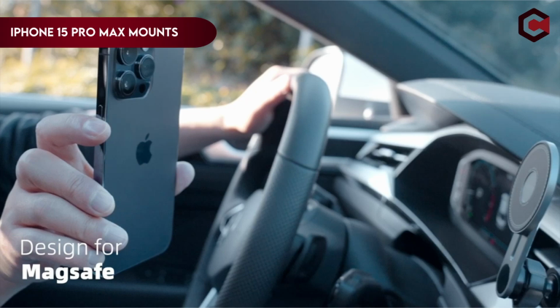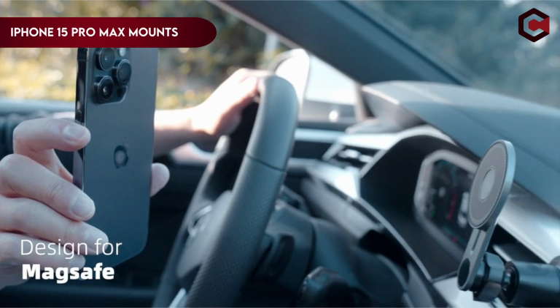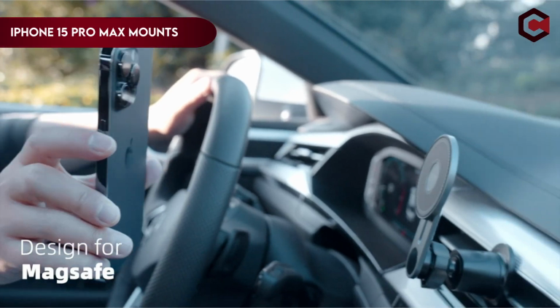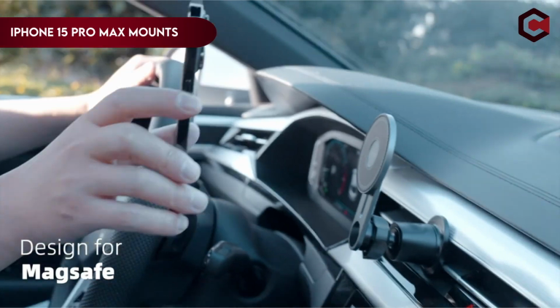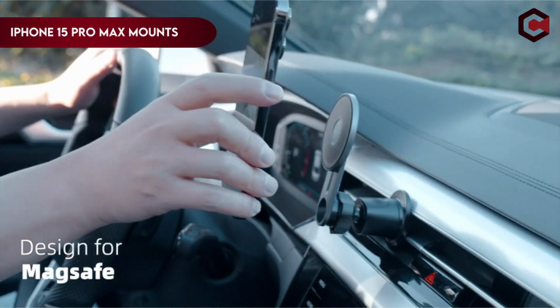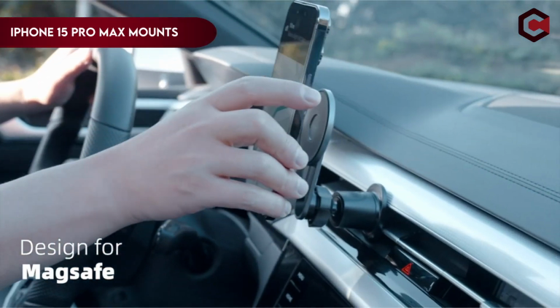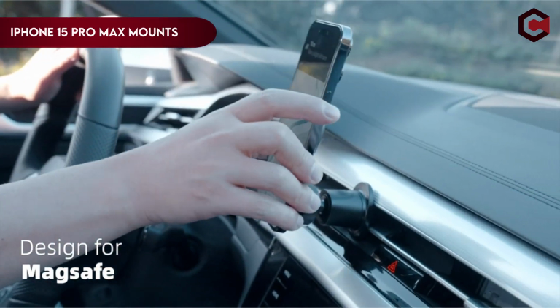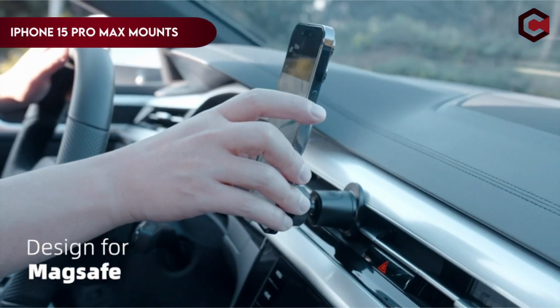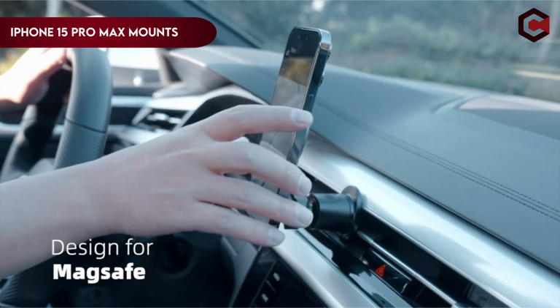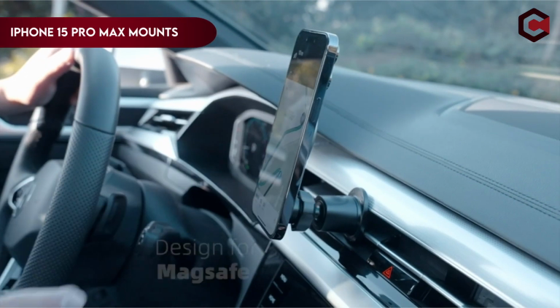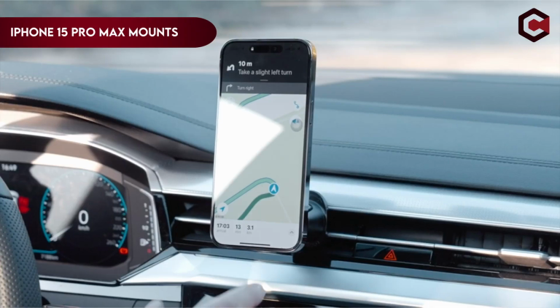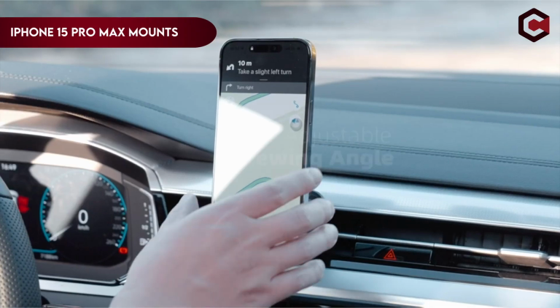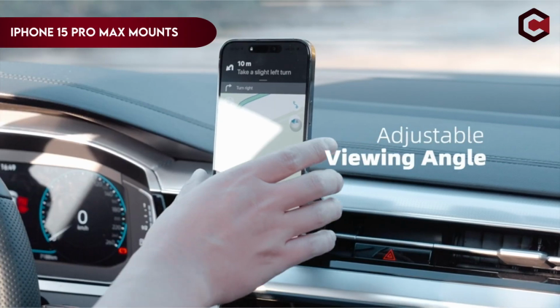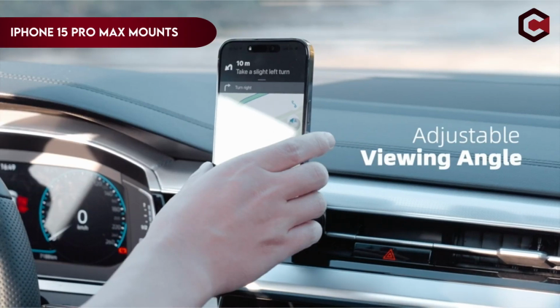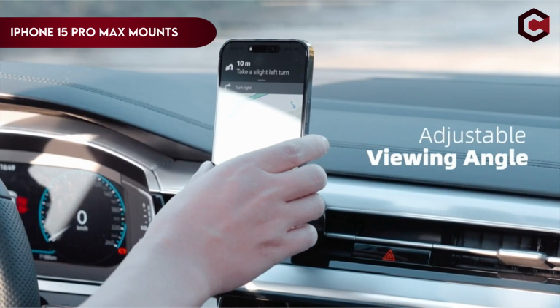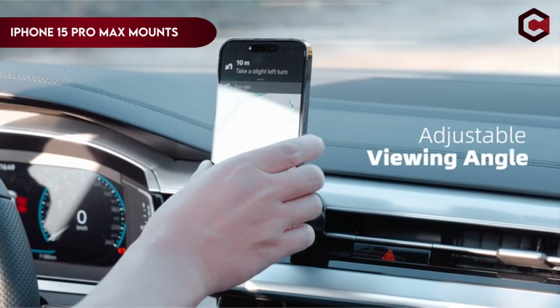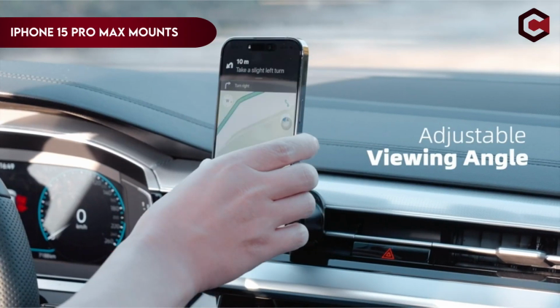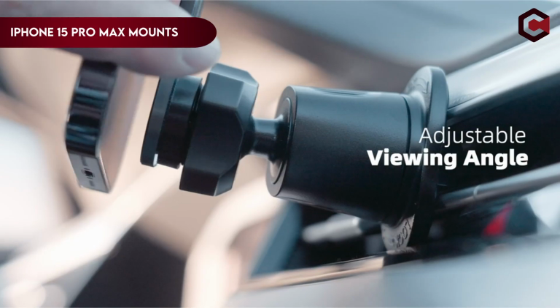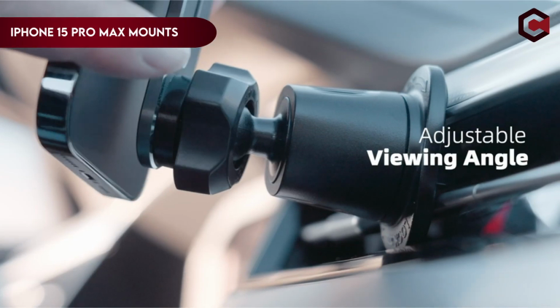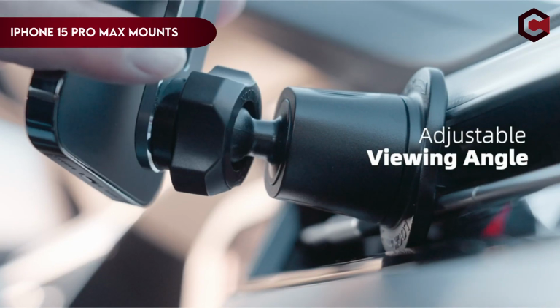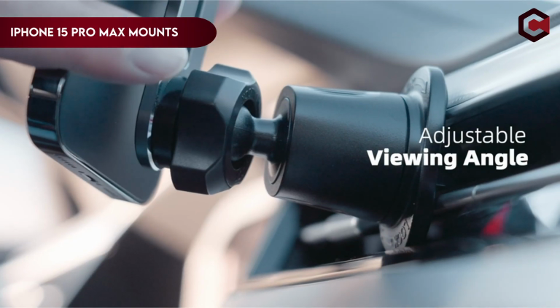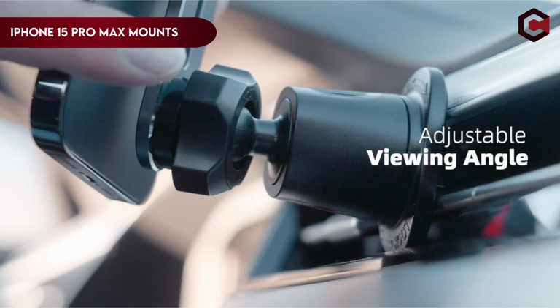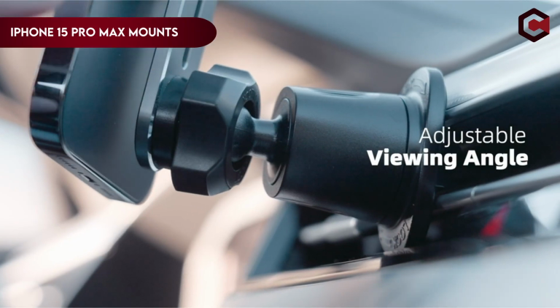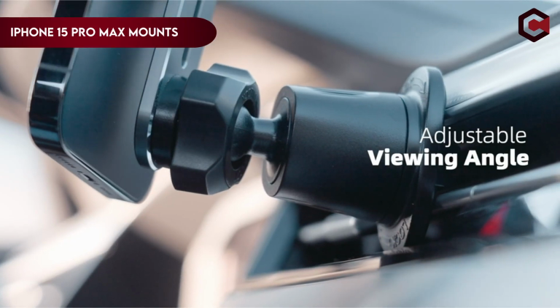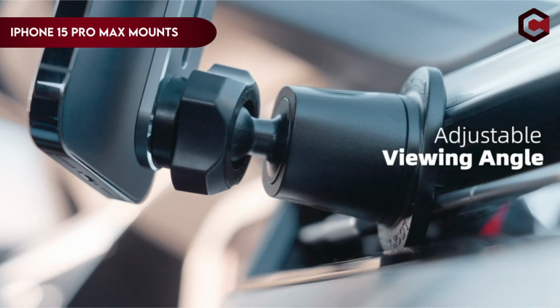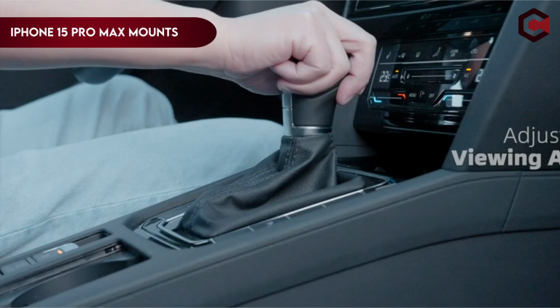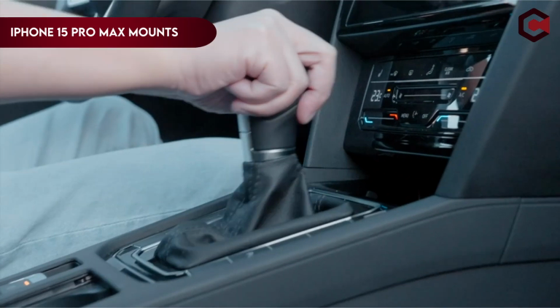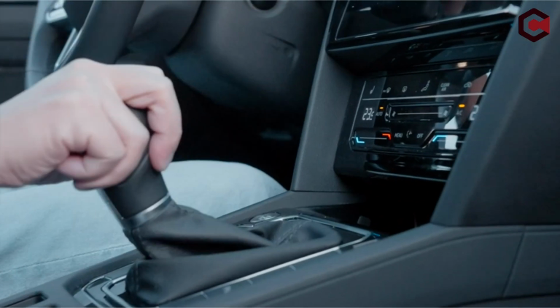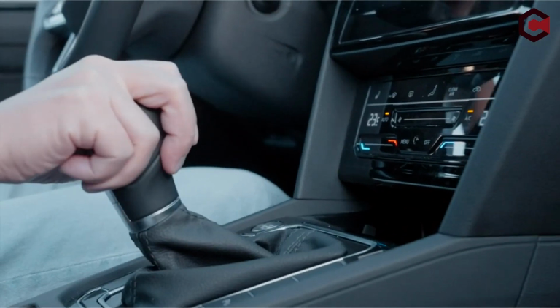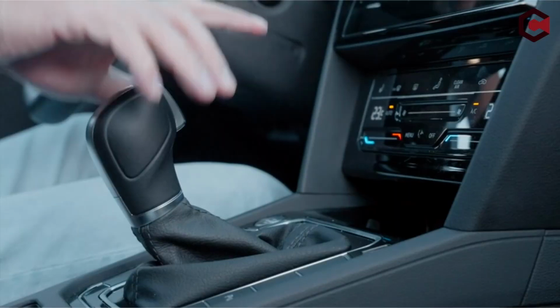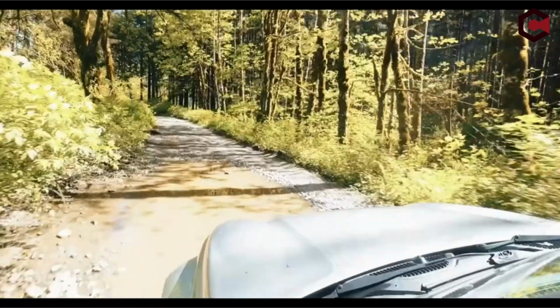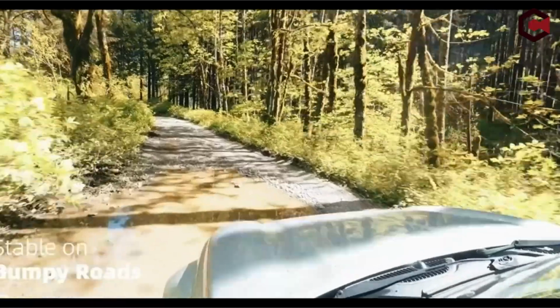Hello everybody, welcome to iZeroid. I am going to talk about the best iPhone 15 Pro Max car mounts.